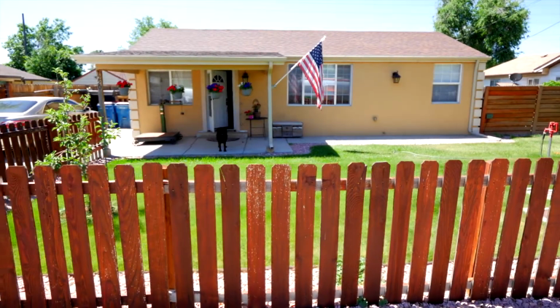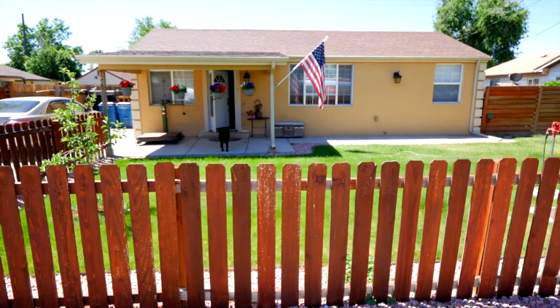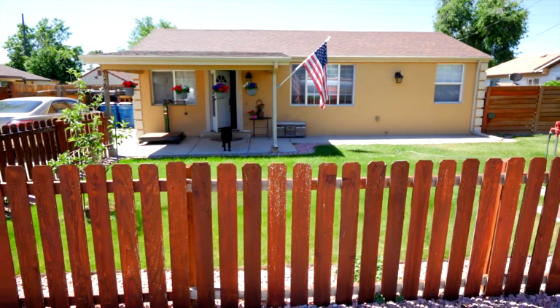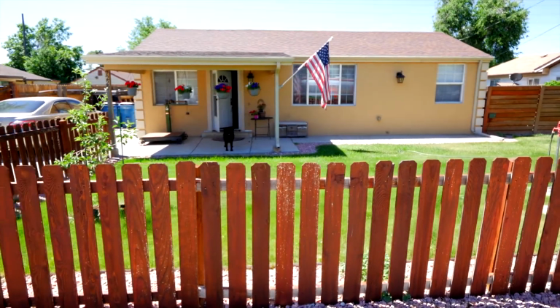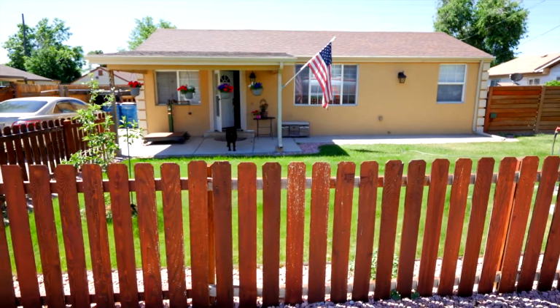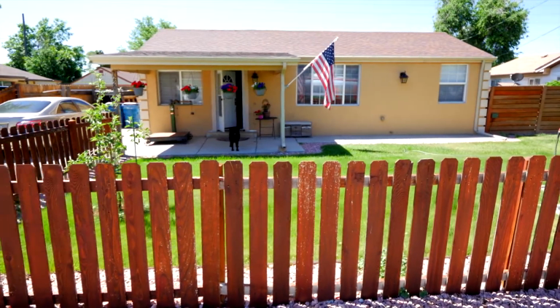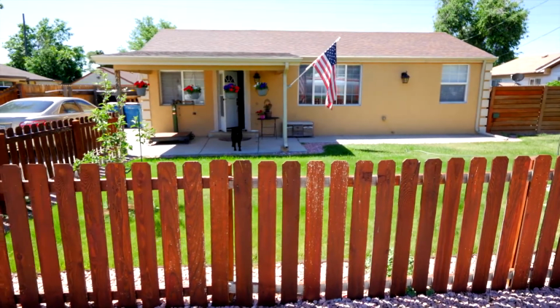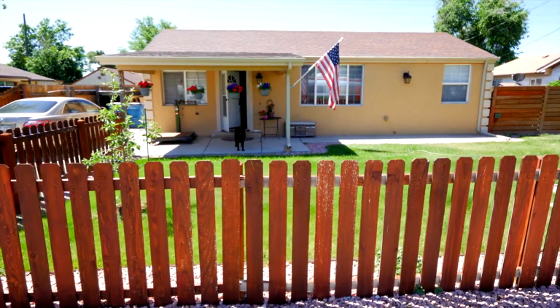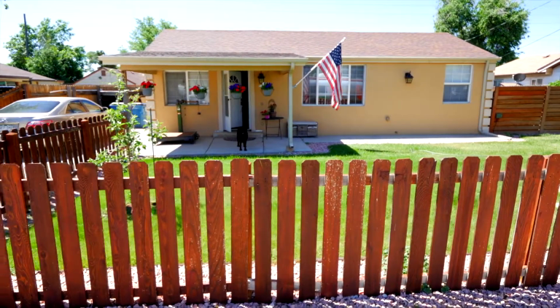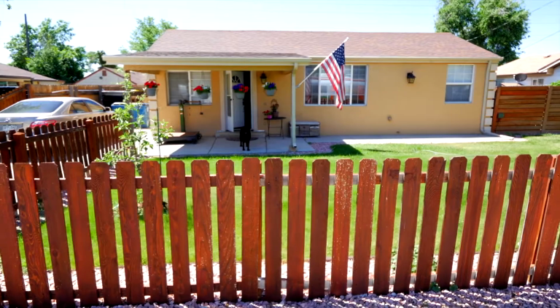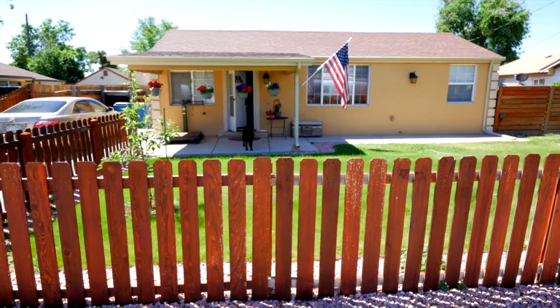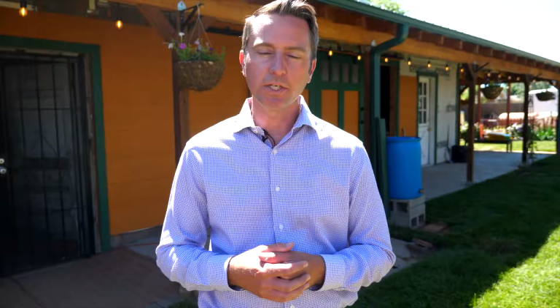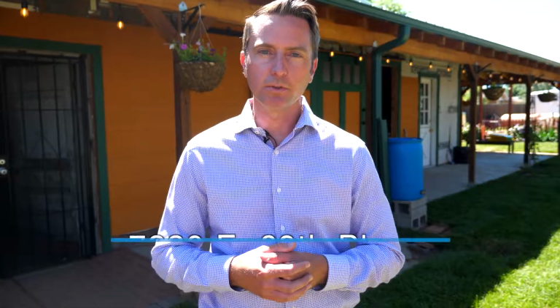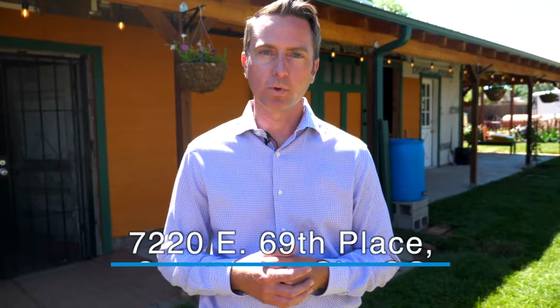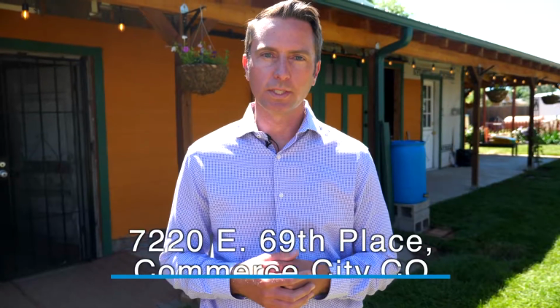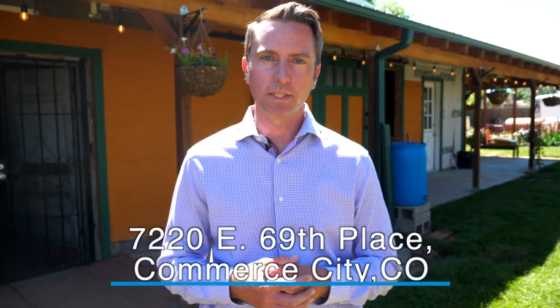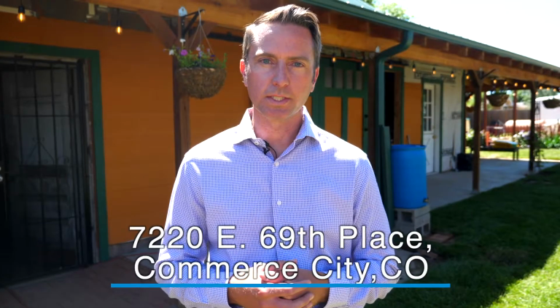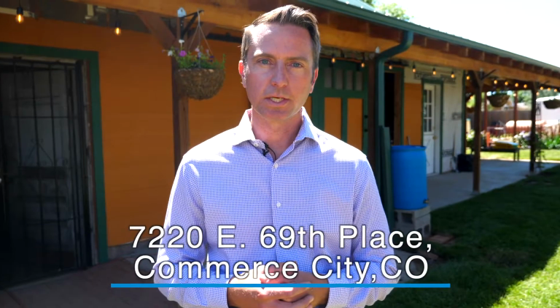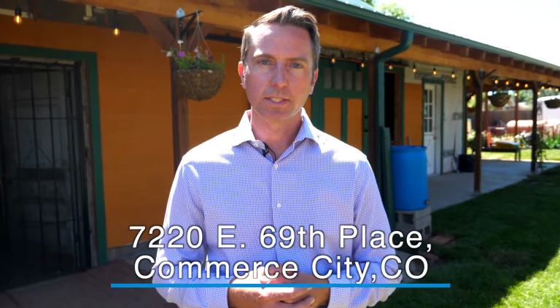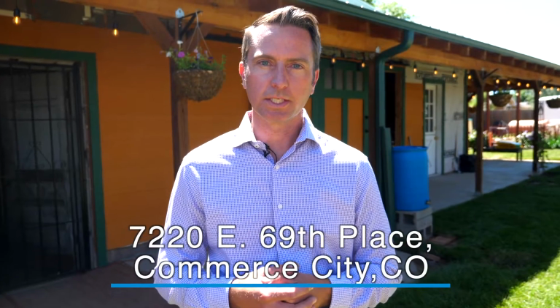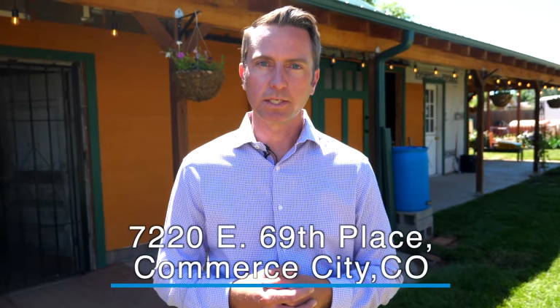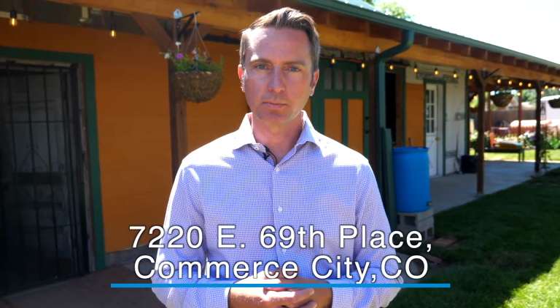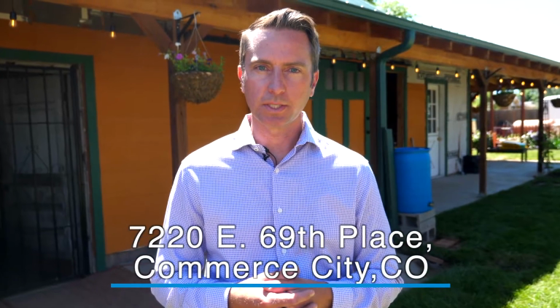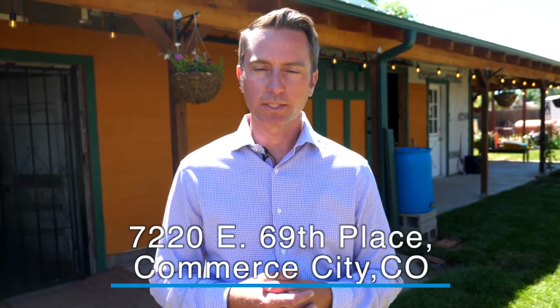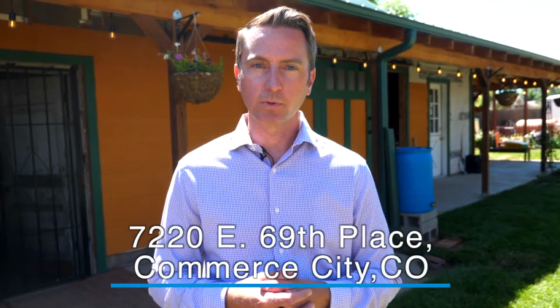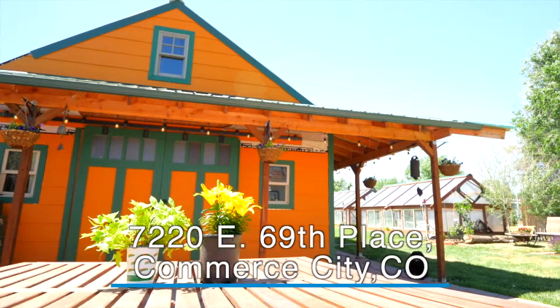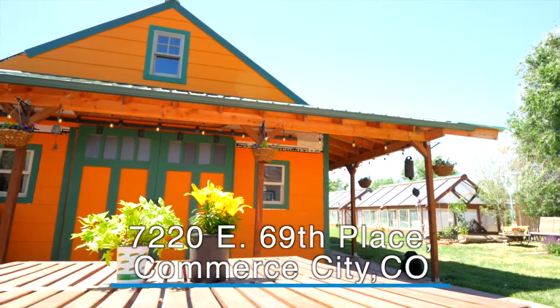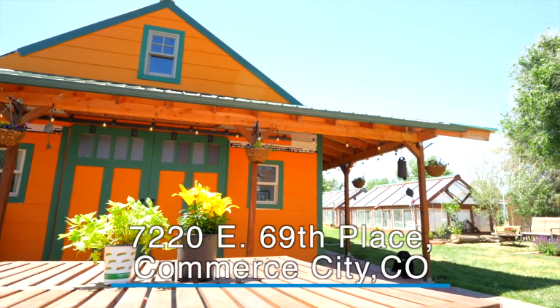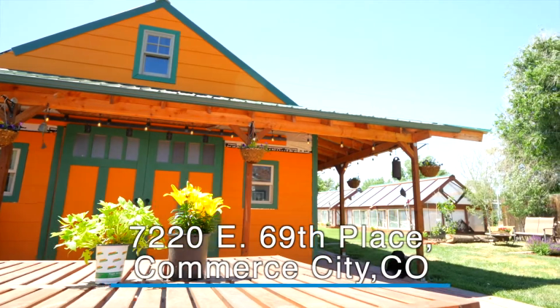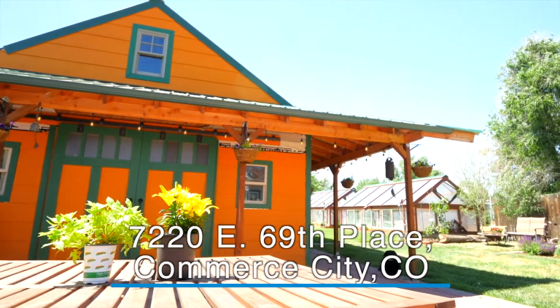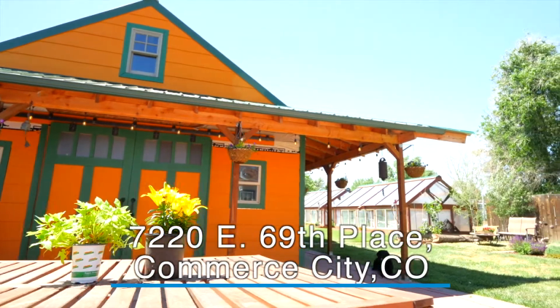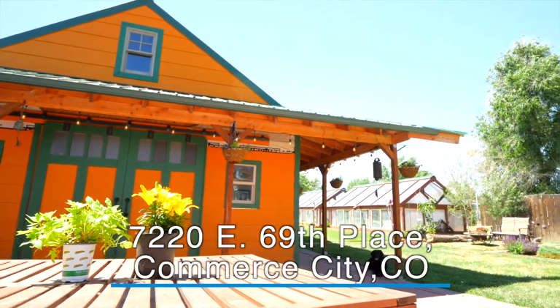Welcome to my amazing listing at 7220 East 69th Place. We are located in Commerce City.